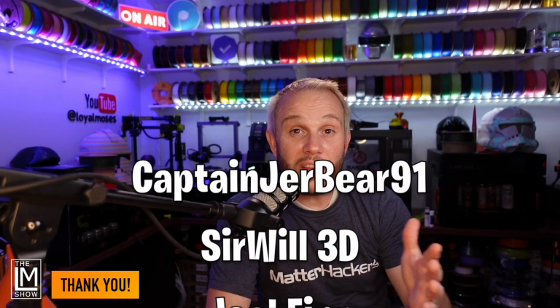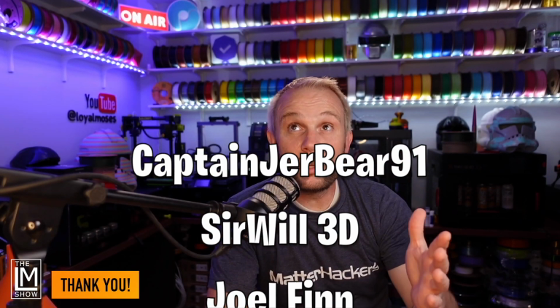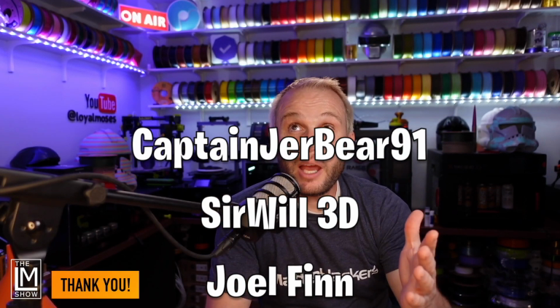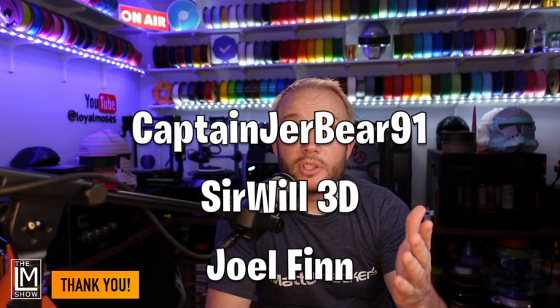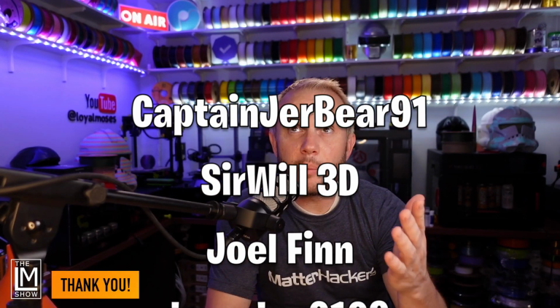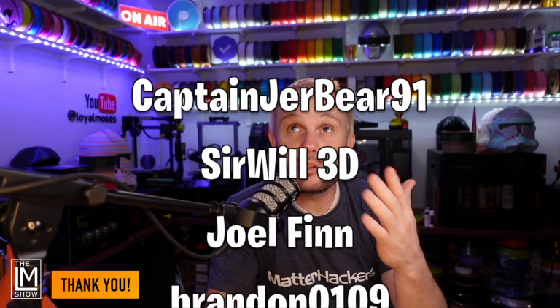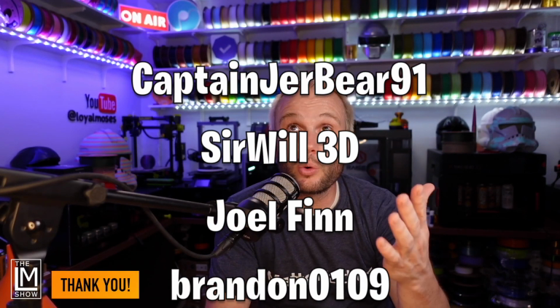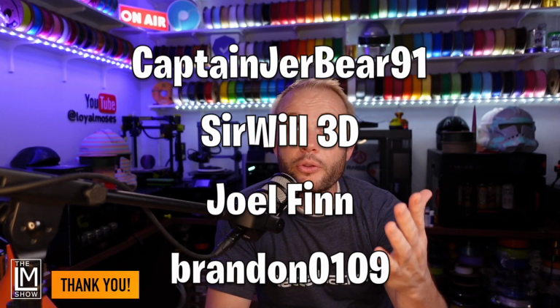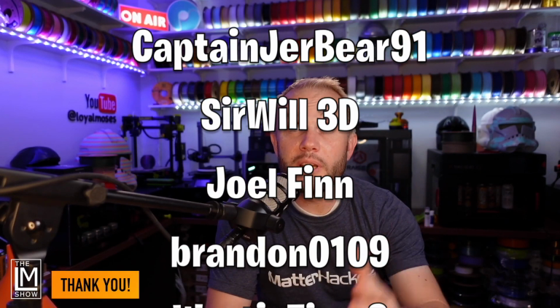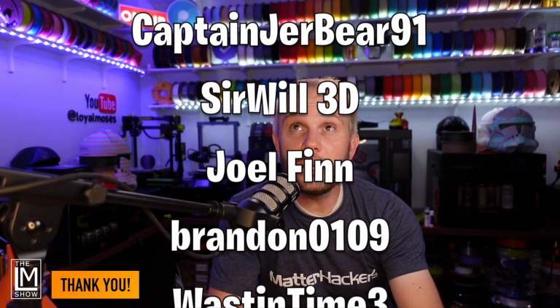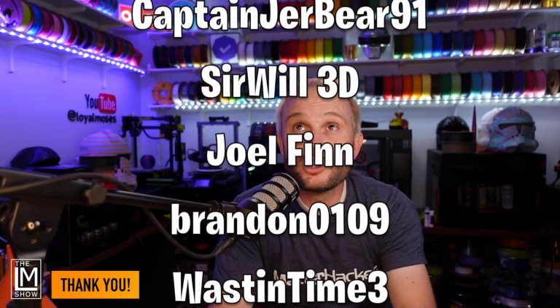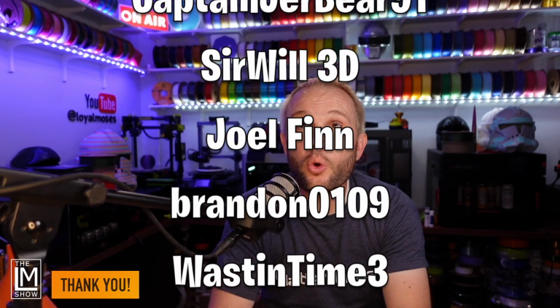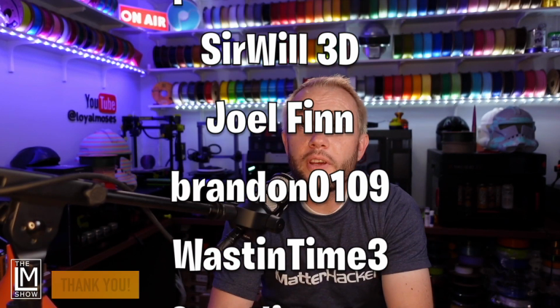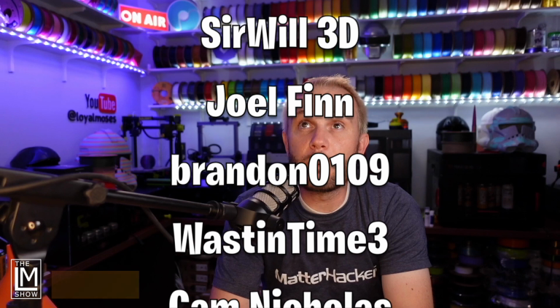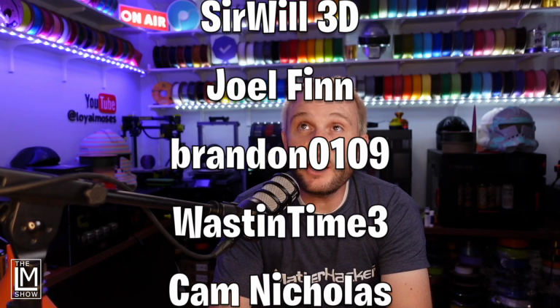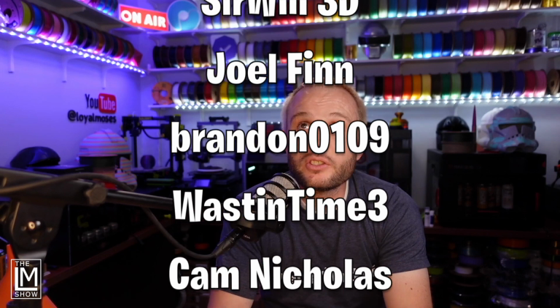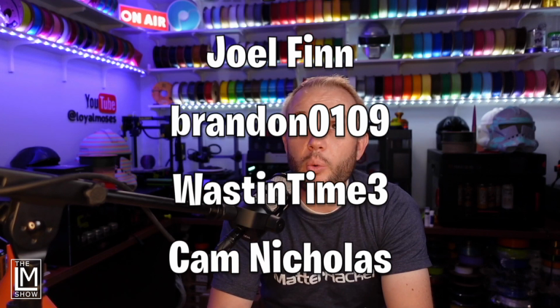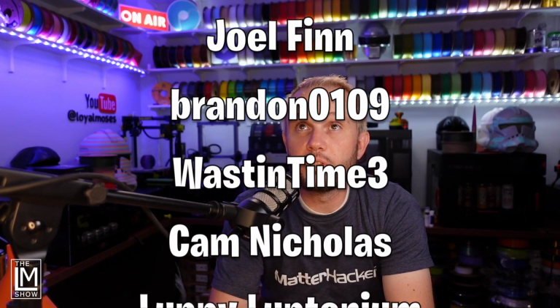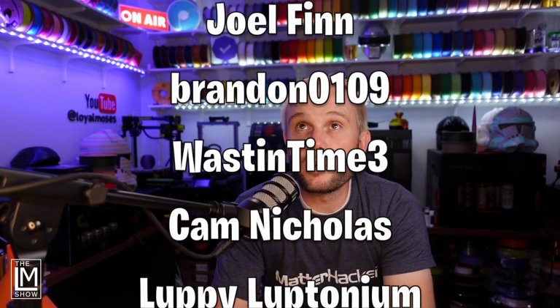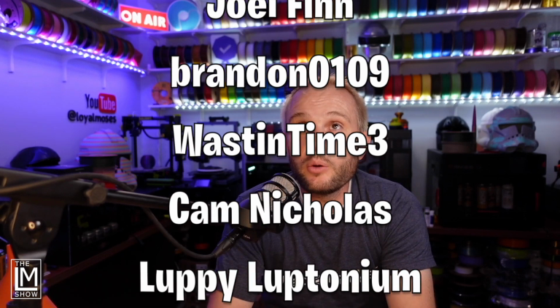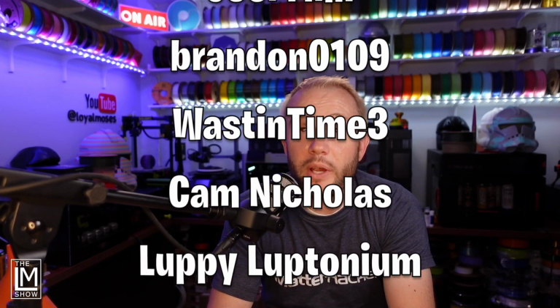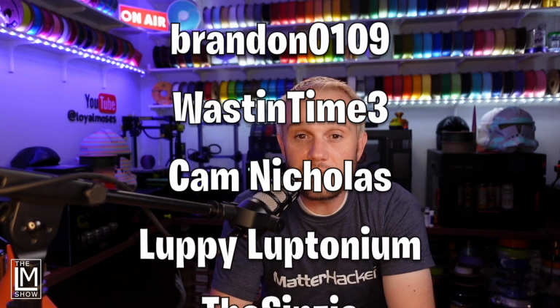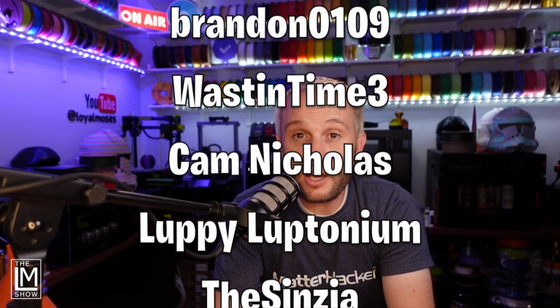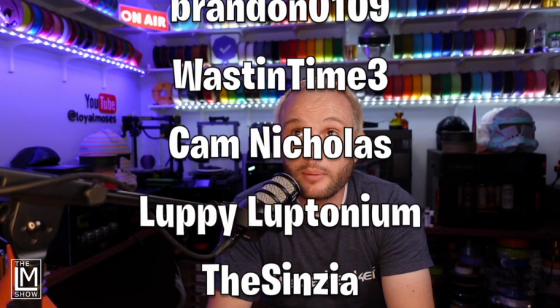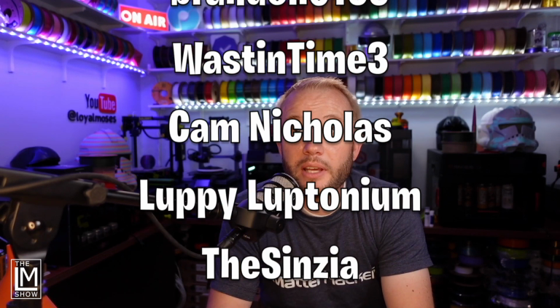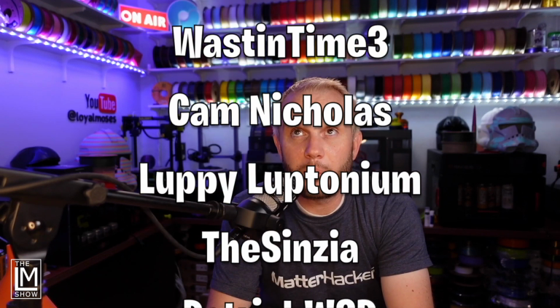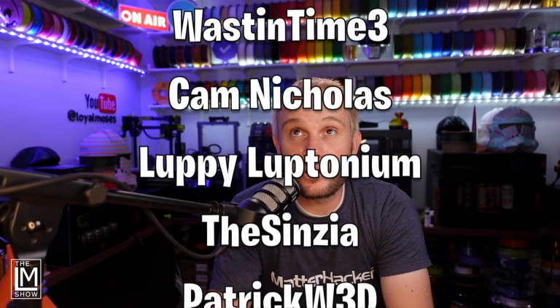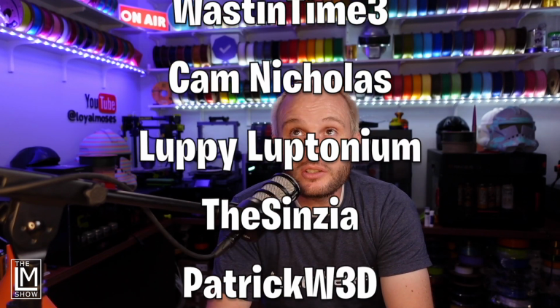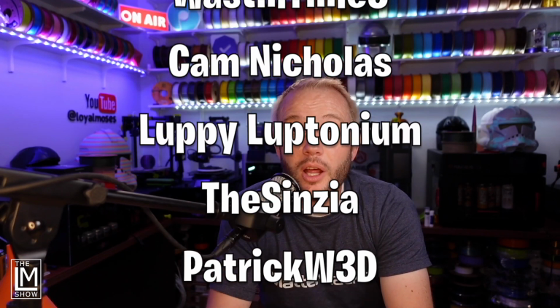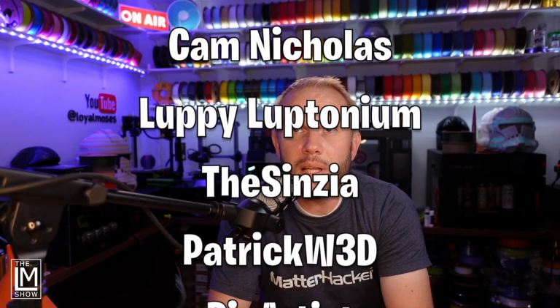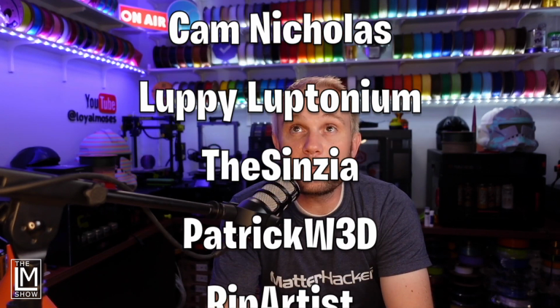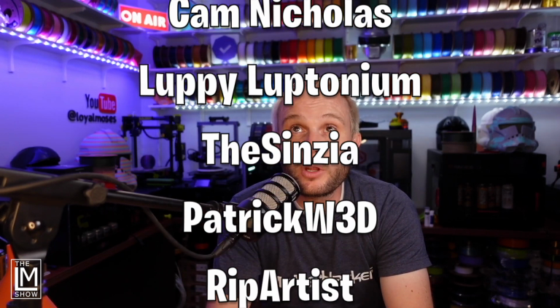Thank you CaptainJerbear, SirWorld3D, JoelFinn, Brandon0109, WasteInTime, CamNicholas, and LuffyLuptonium for your support. Thanks for watching — we'll see you again soon.